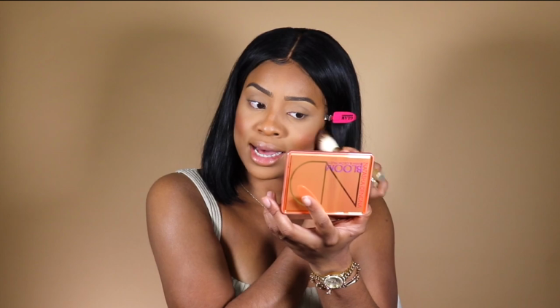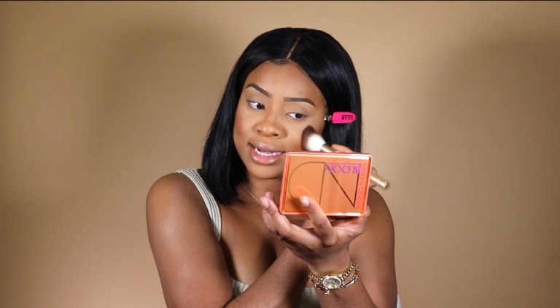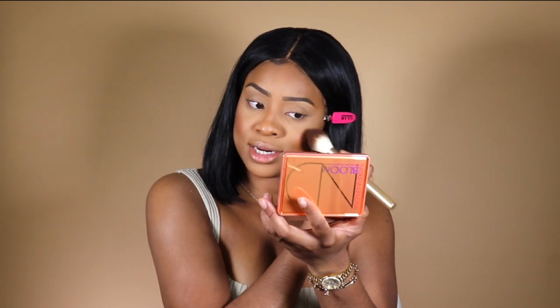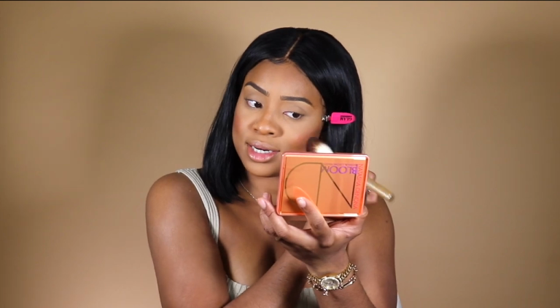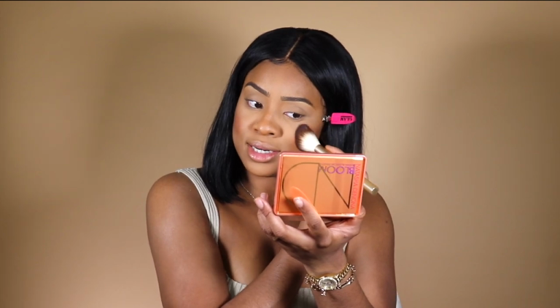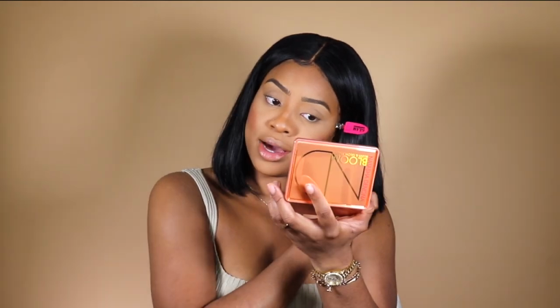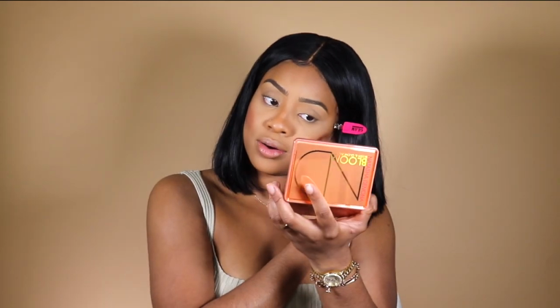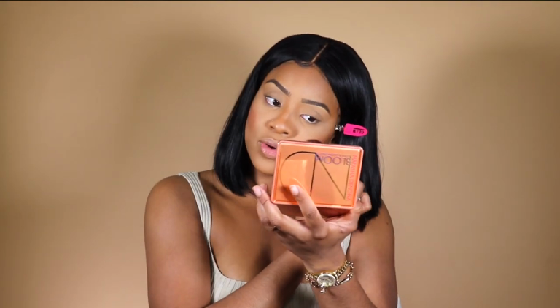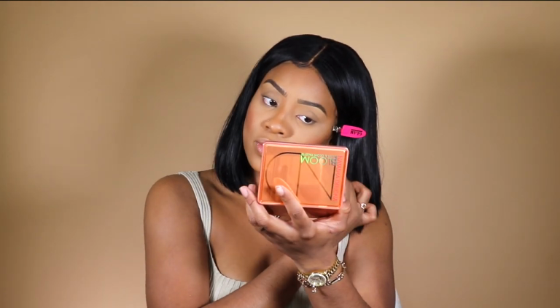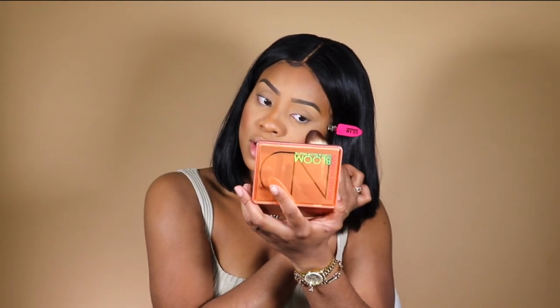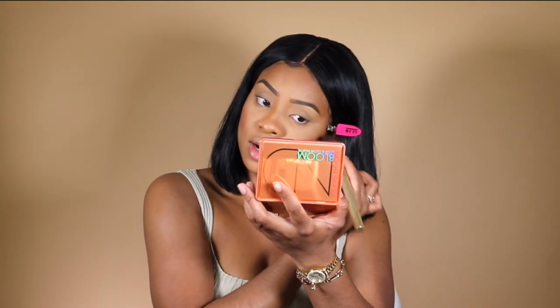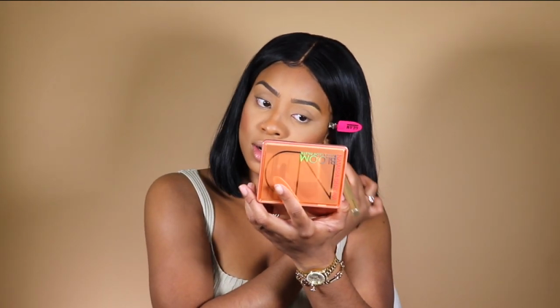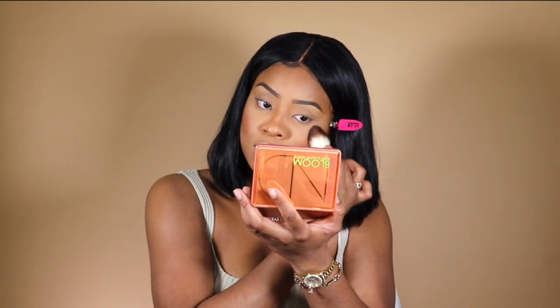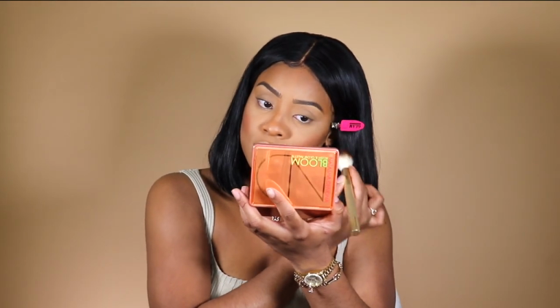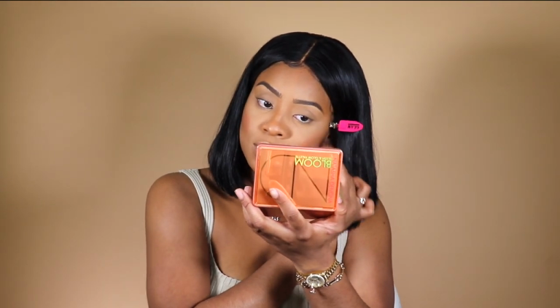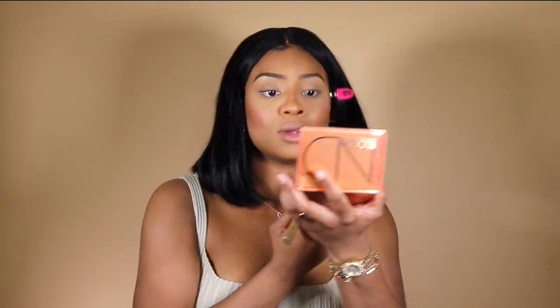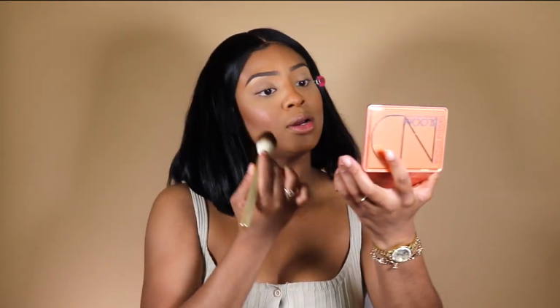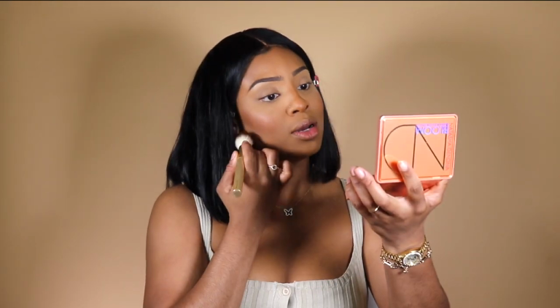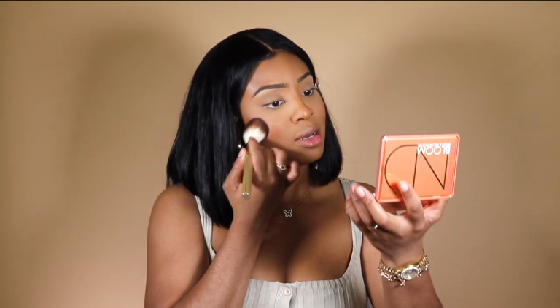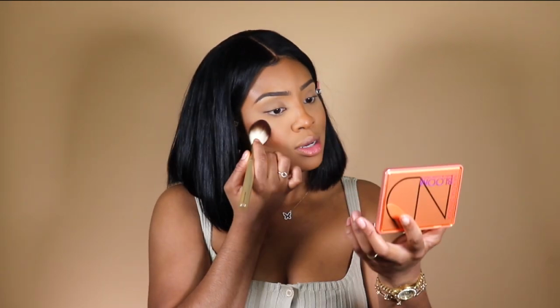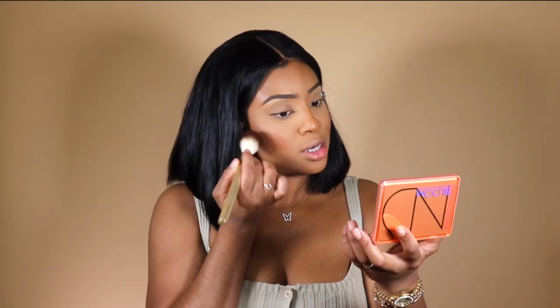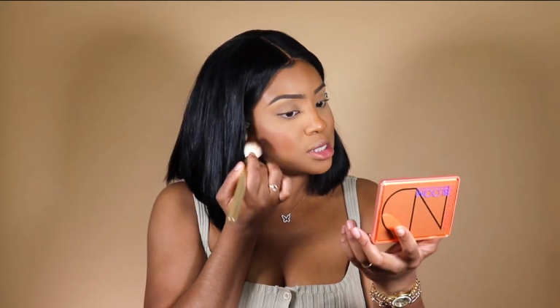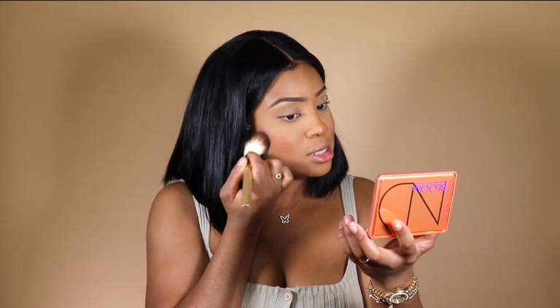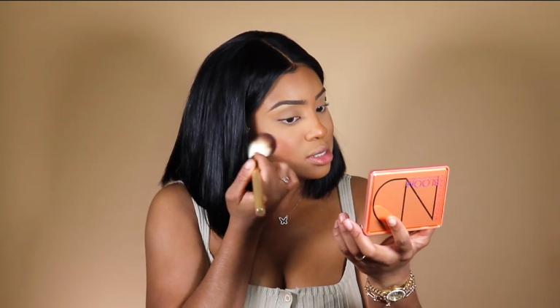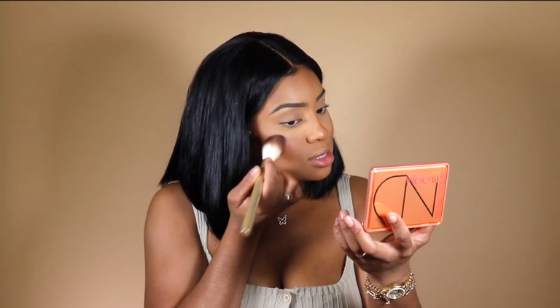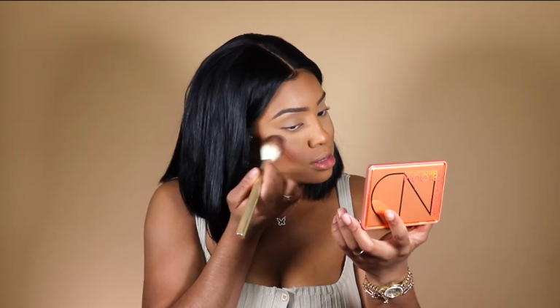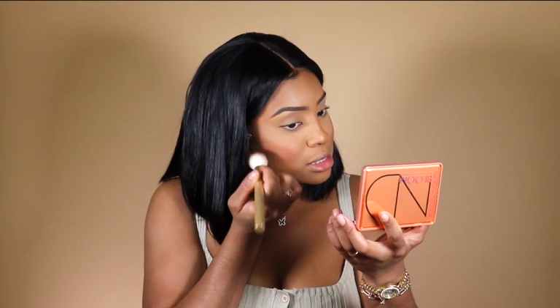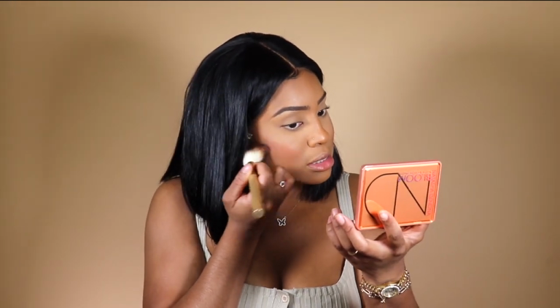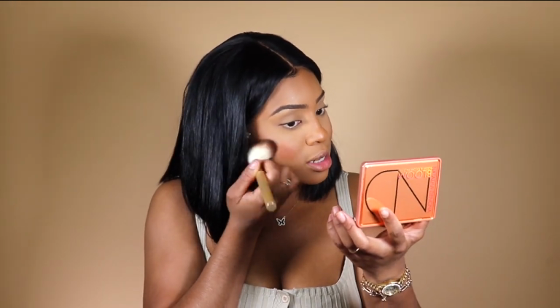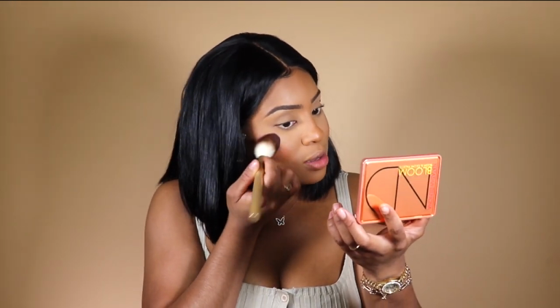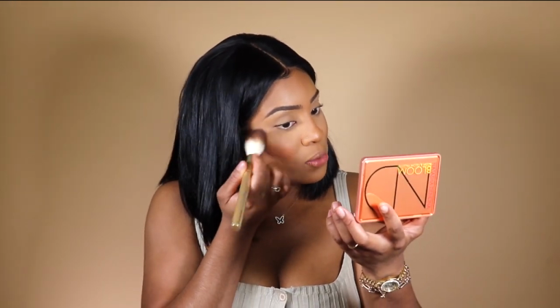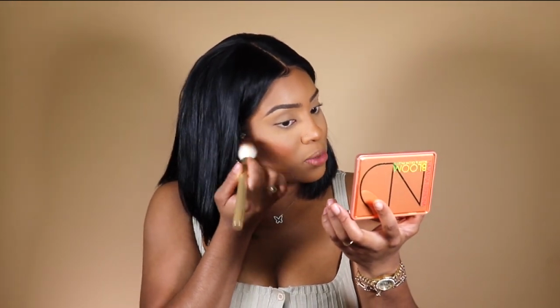Highlighter? I don't know her. She doesn't exist anymore.